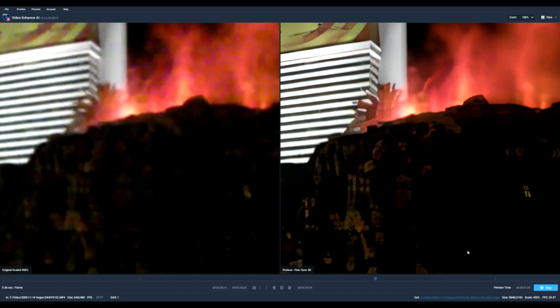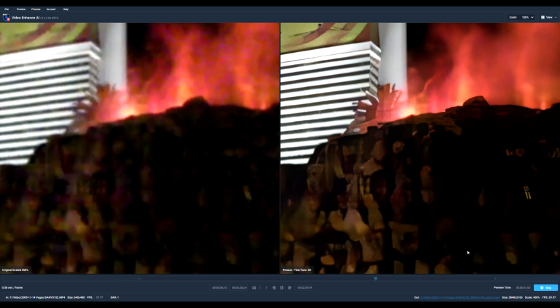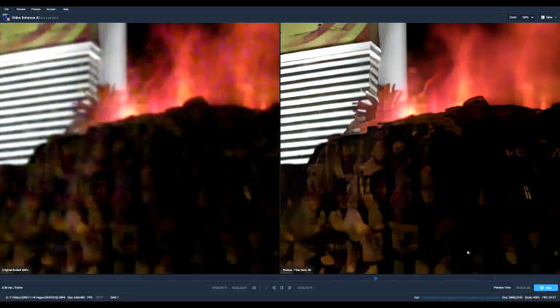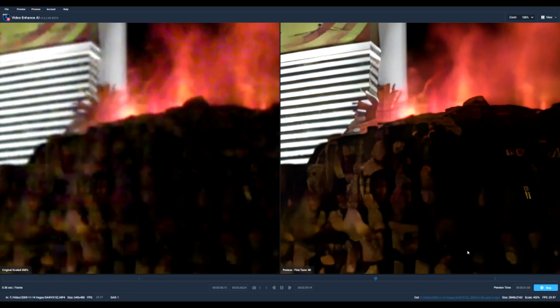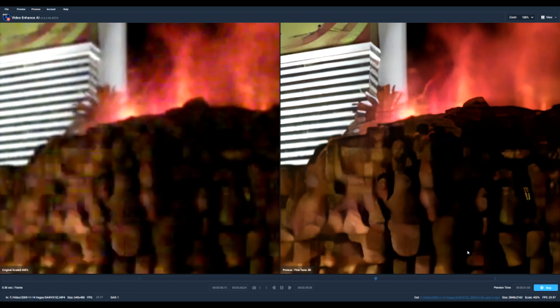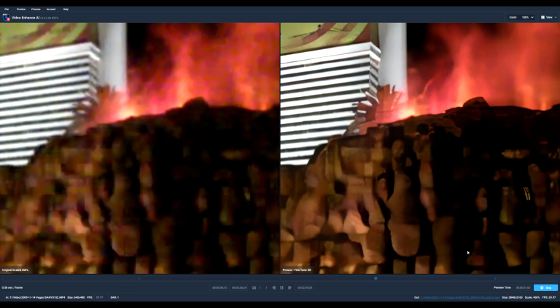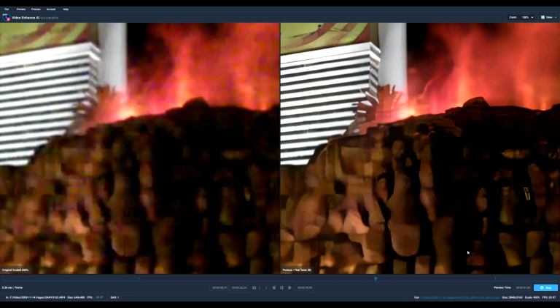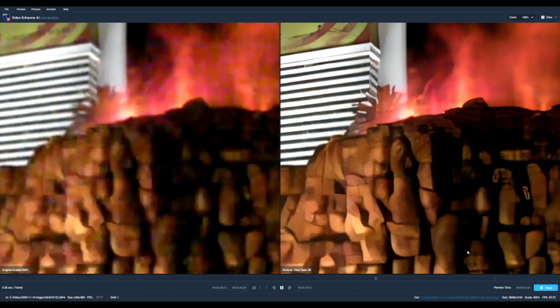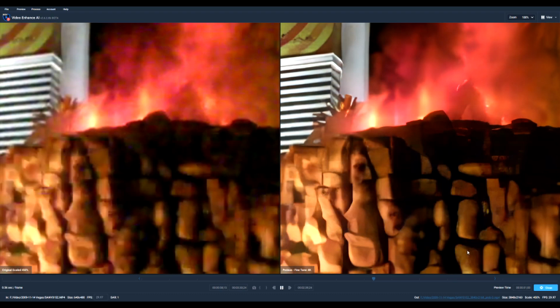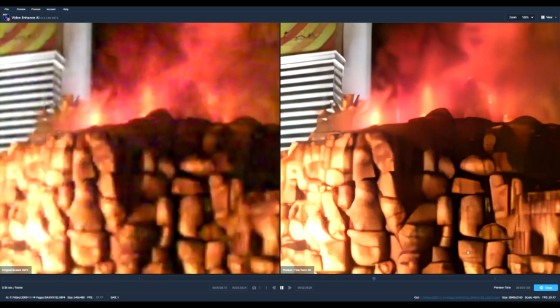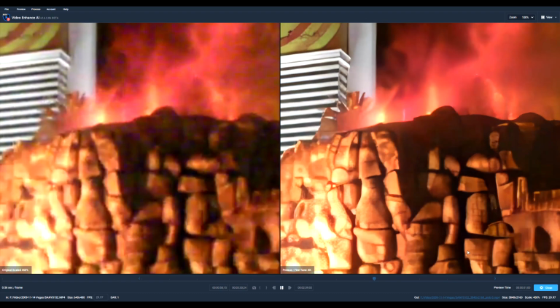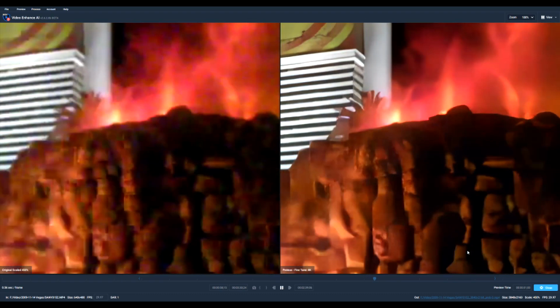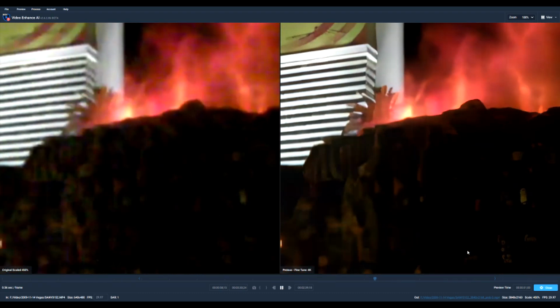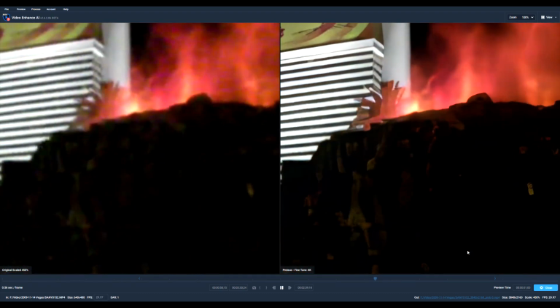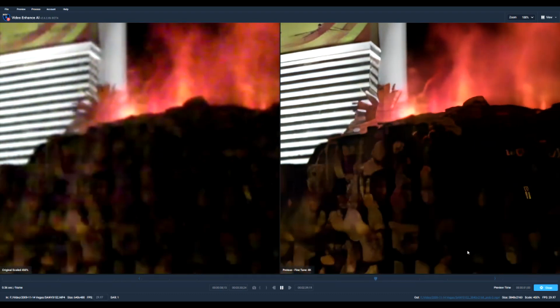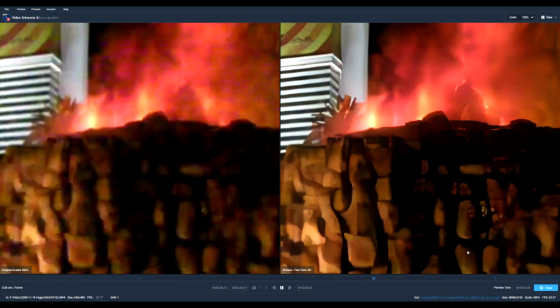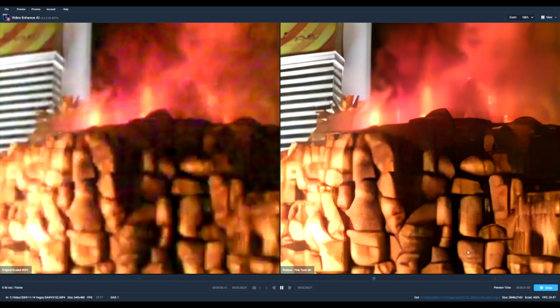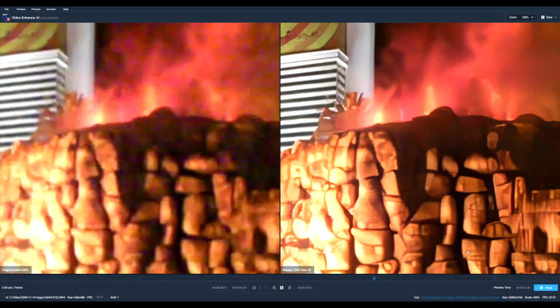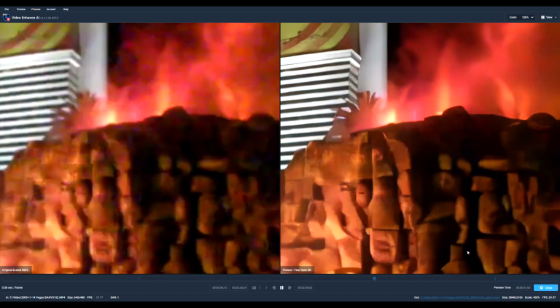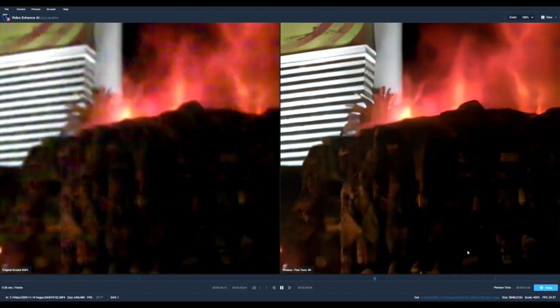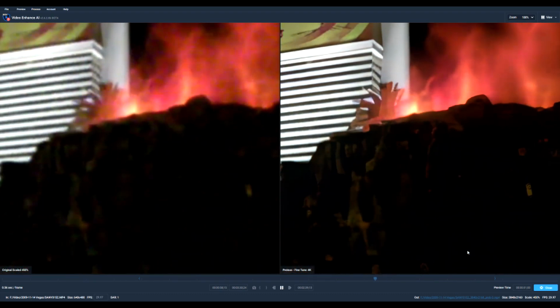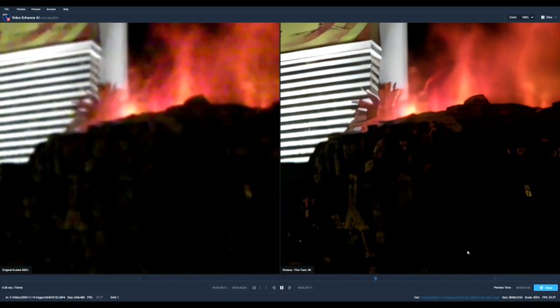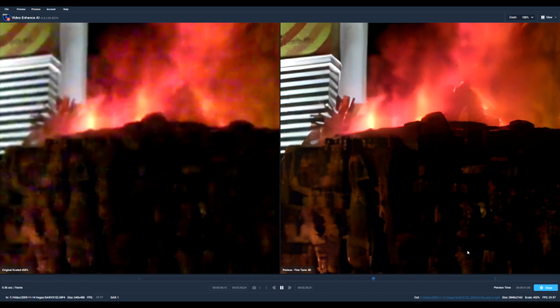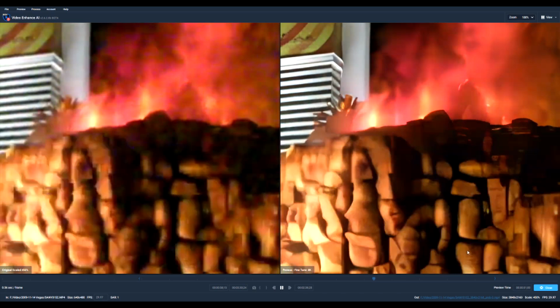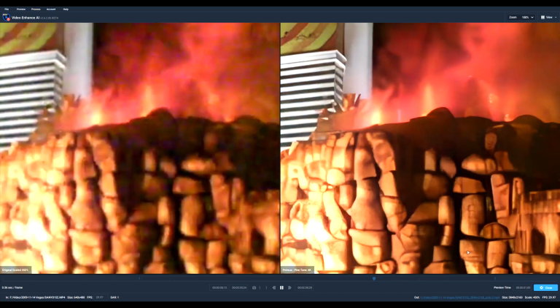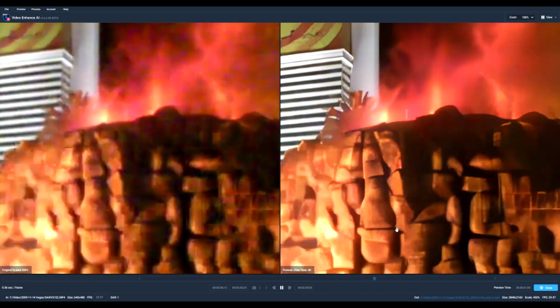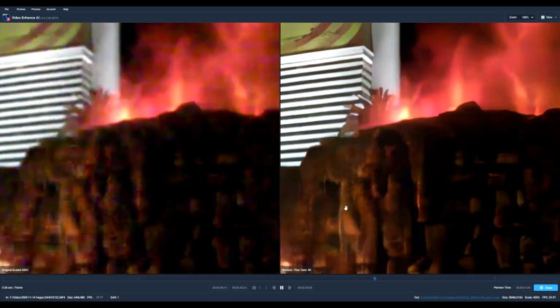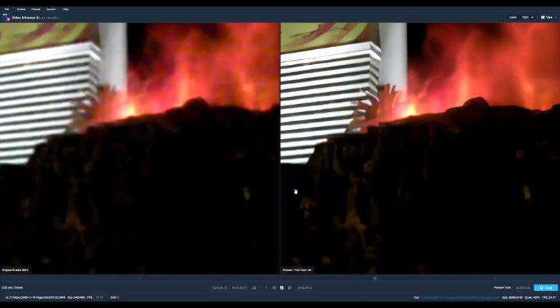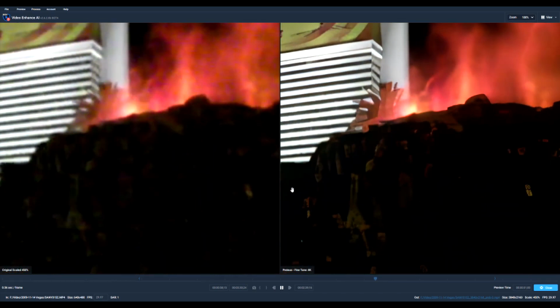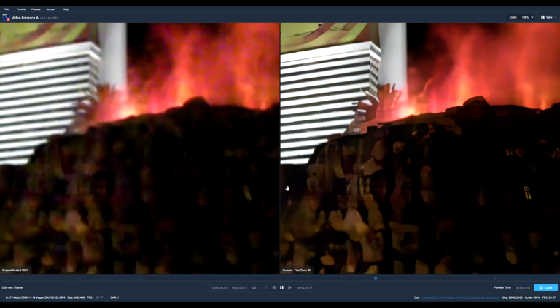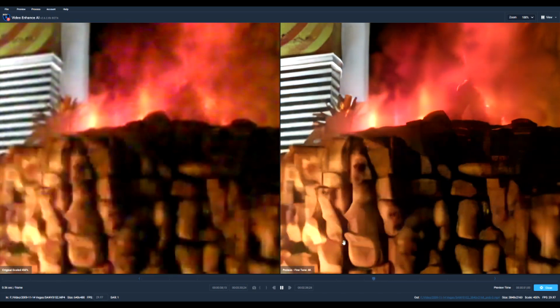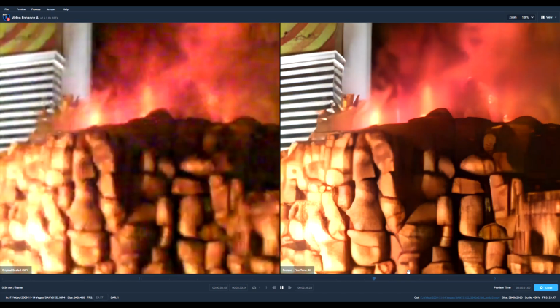My advice is: if shooting at night, always use a tripod instead of hoping to rescue the footage in post-production.